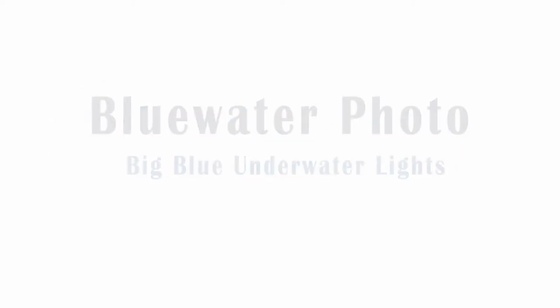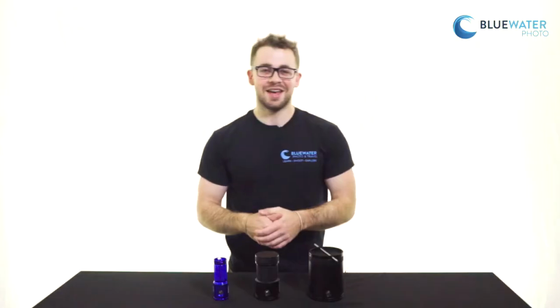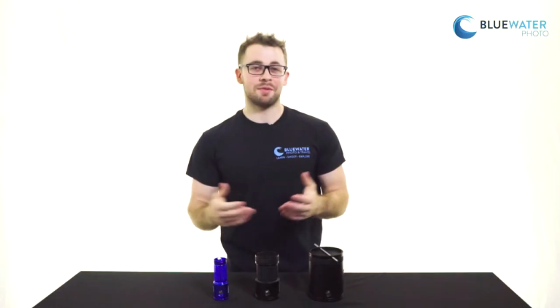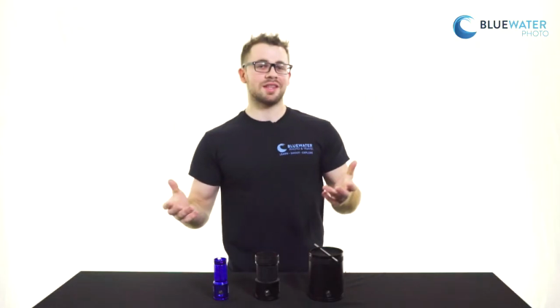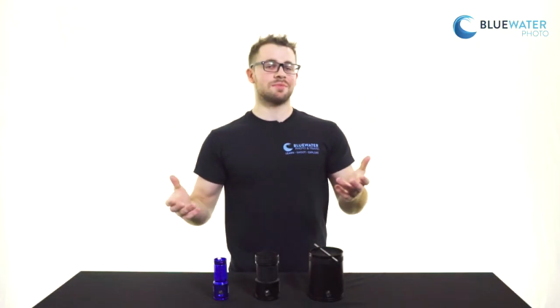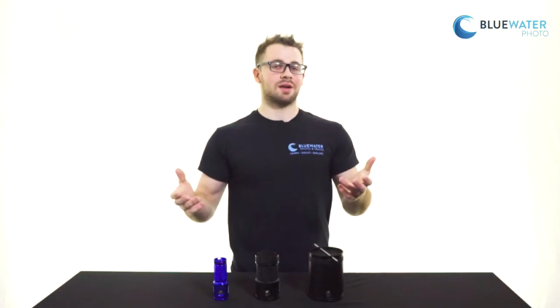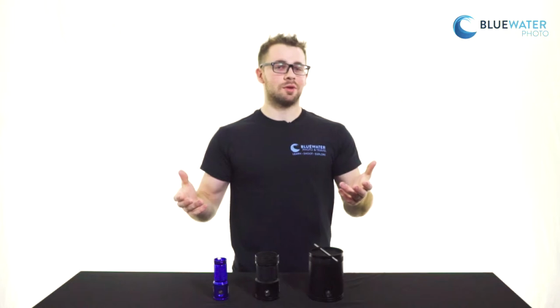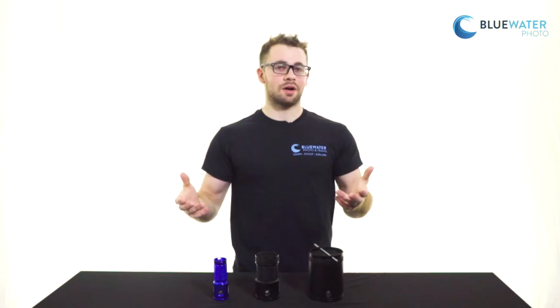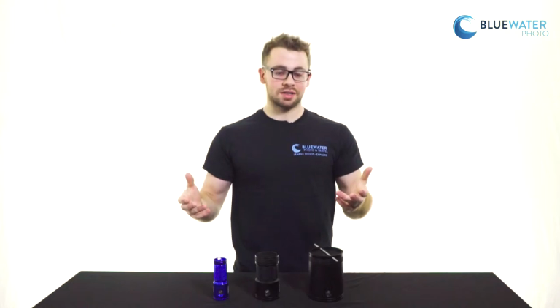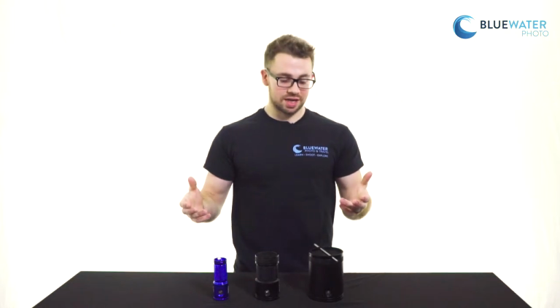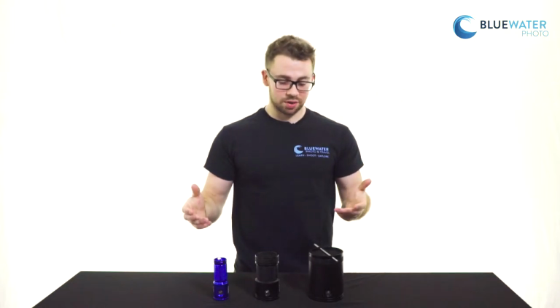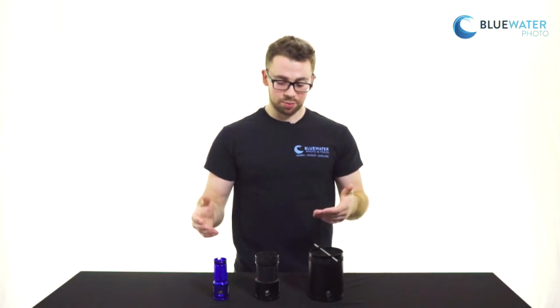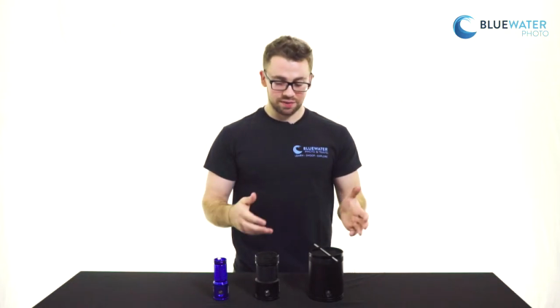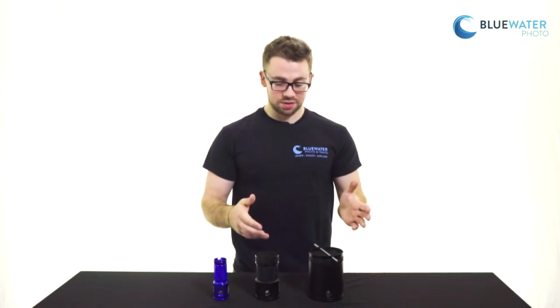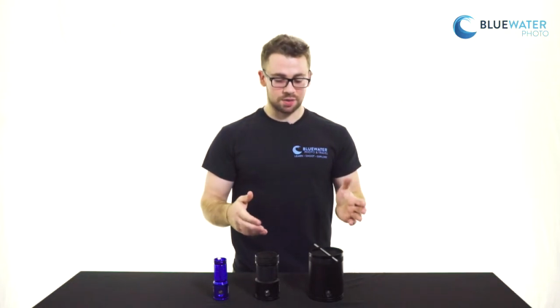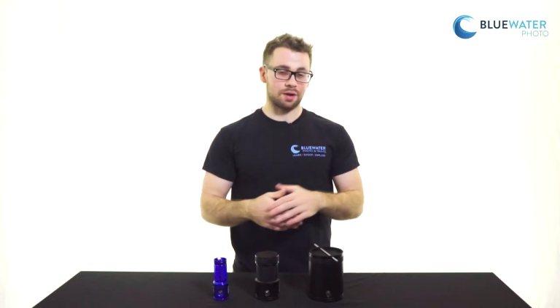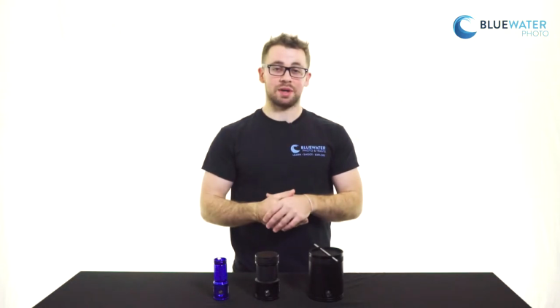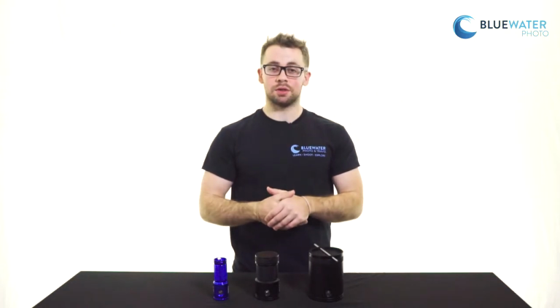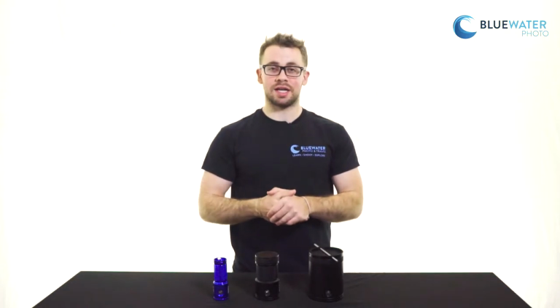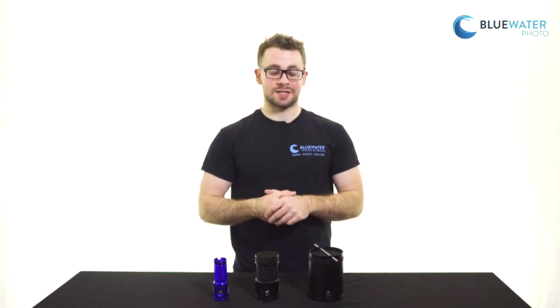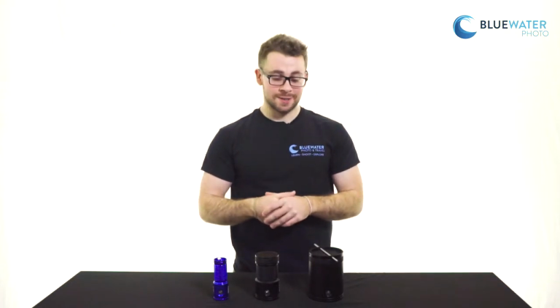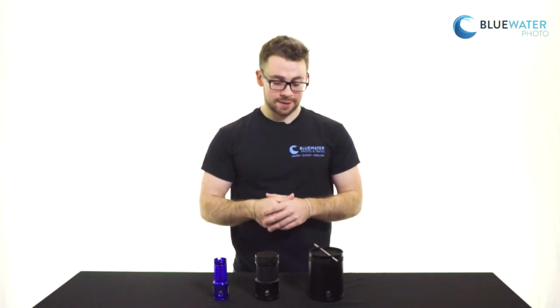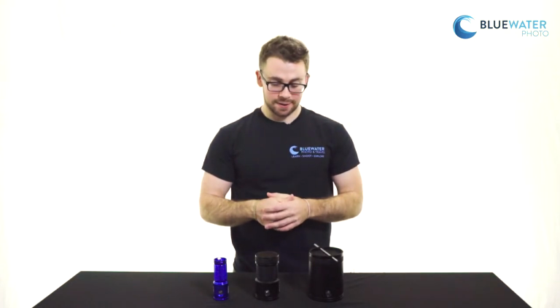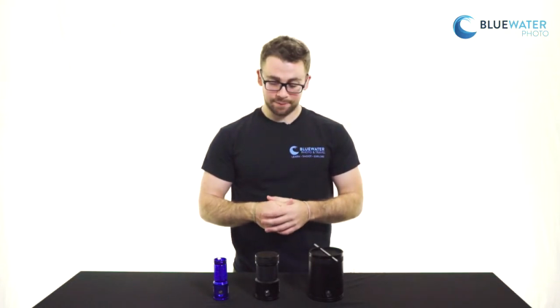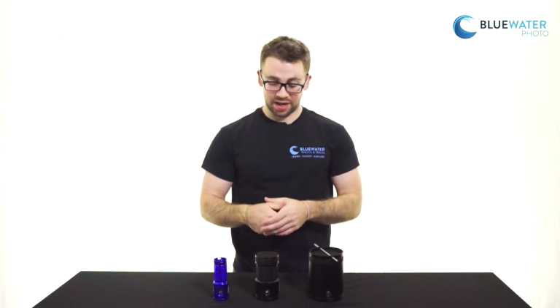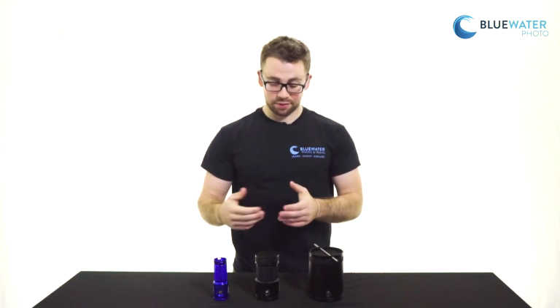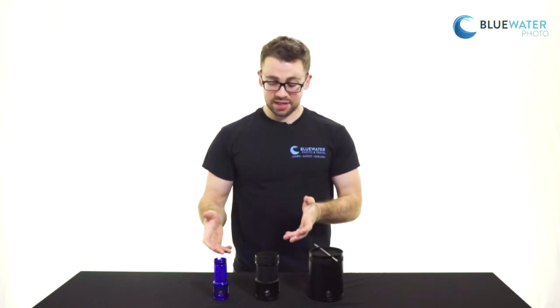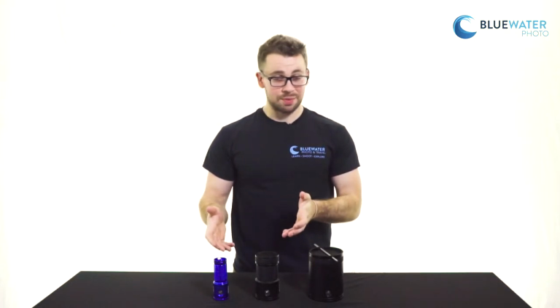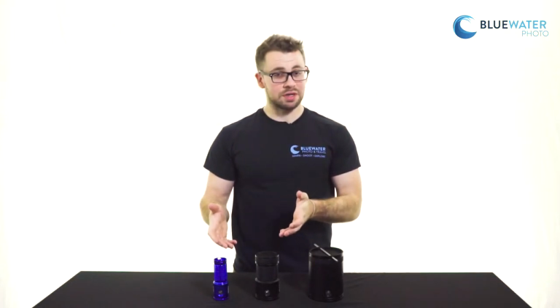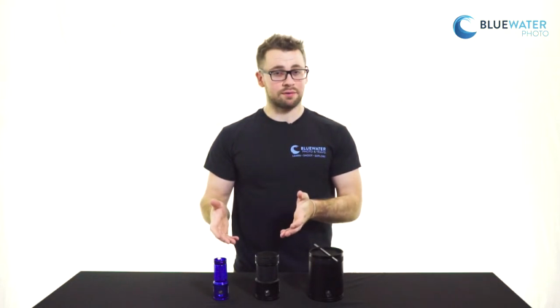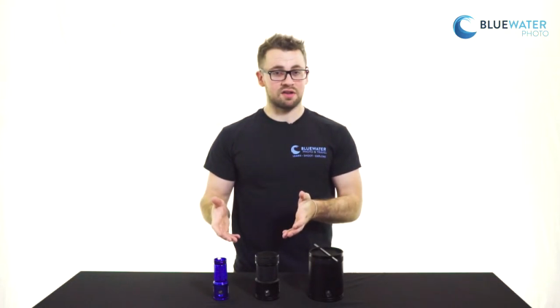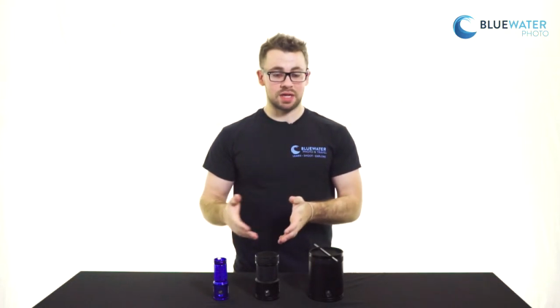Hey everybody, this is Matt of Blue Water. Today we're going to briefly talk about Big Blue Lights. I have three examples here in front of me.